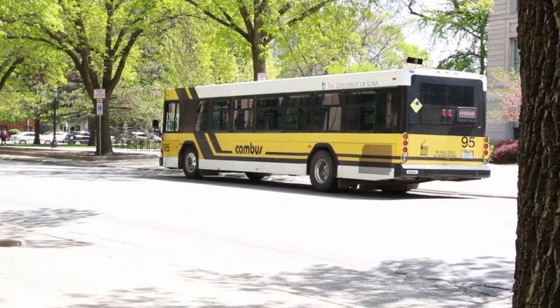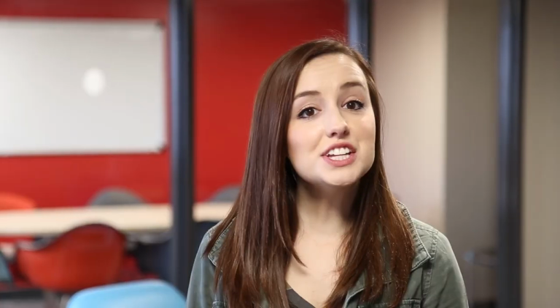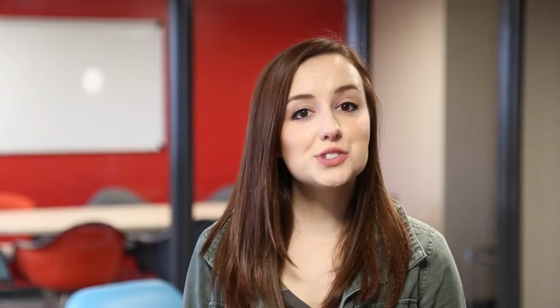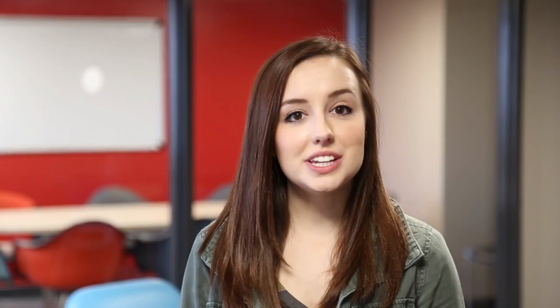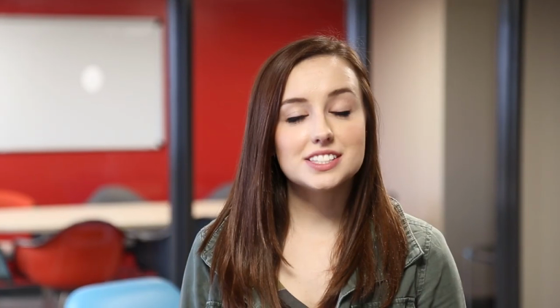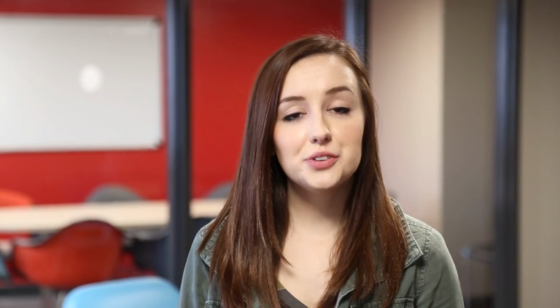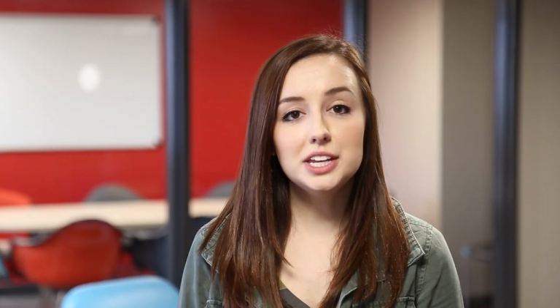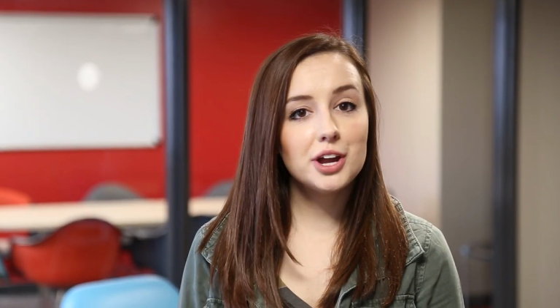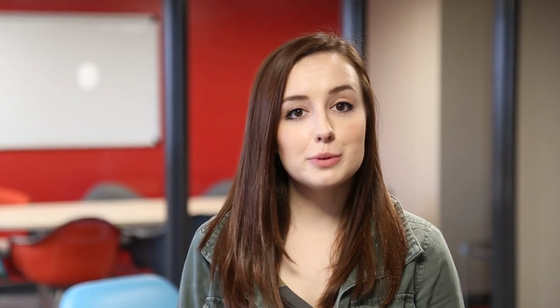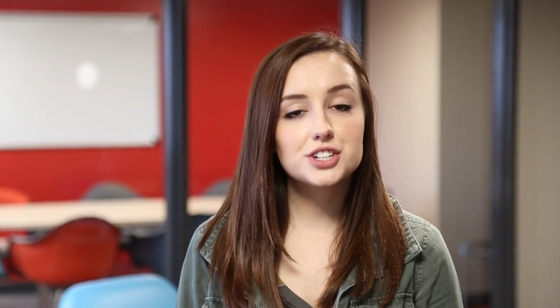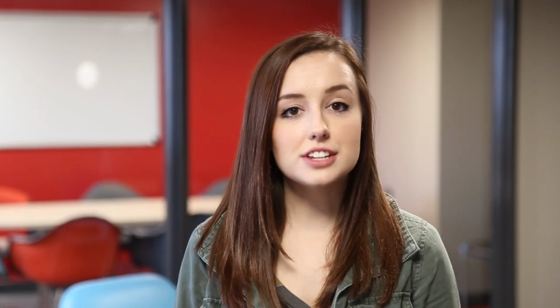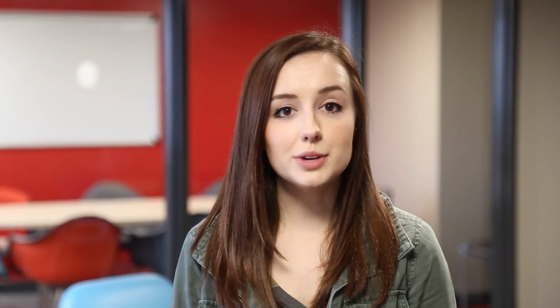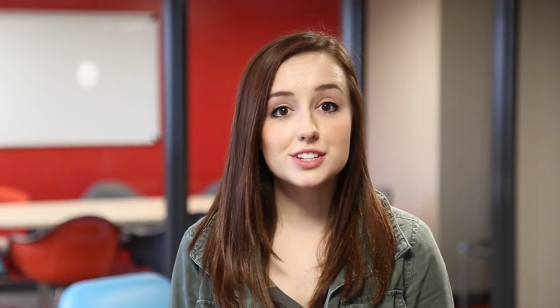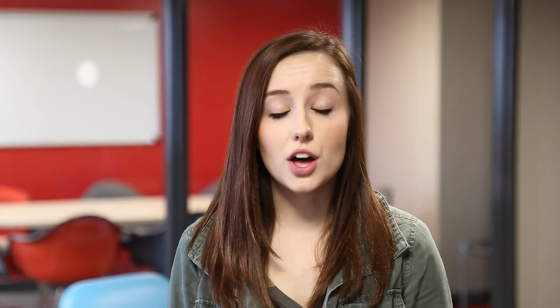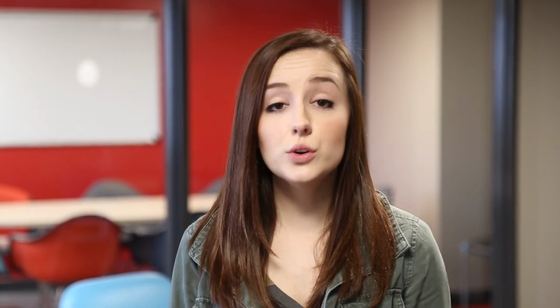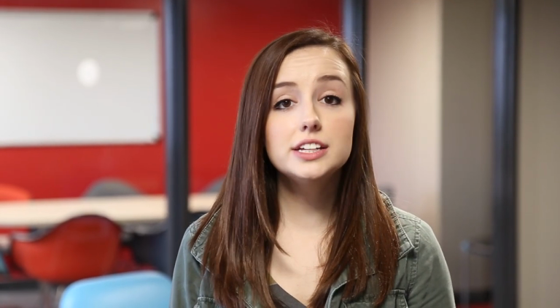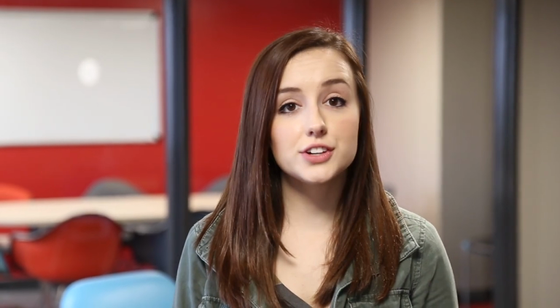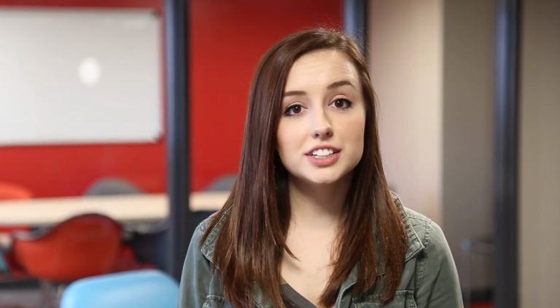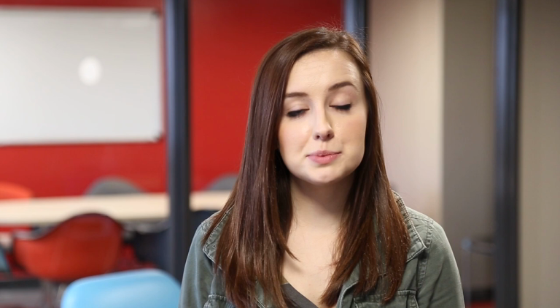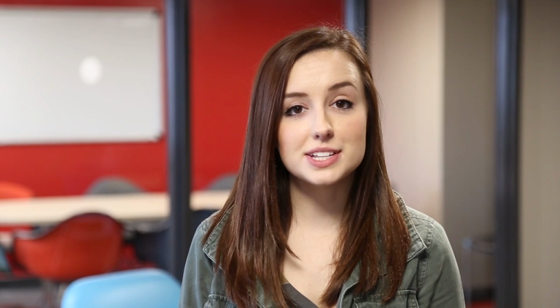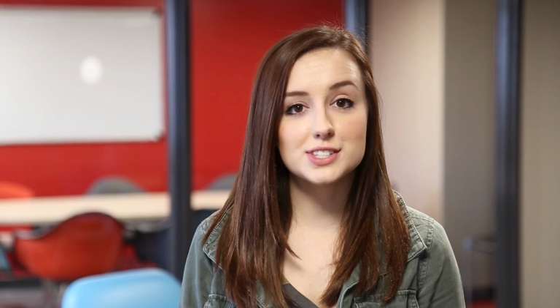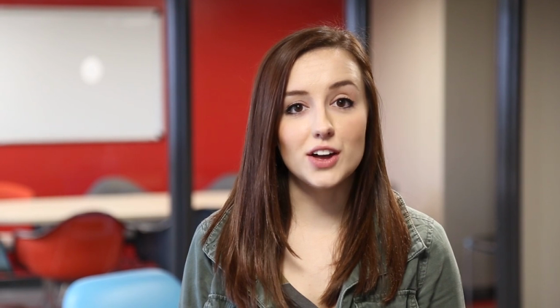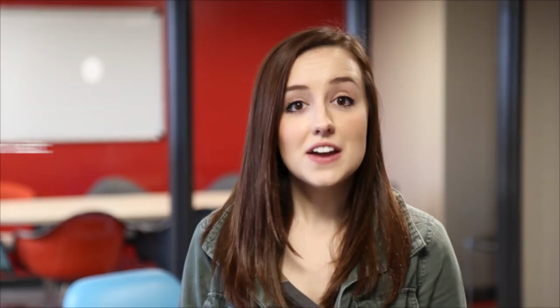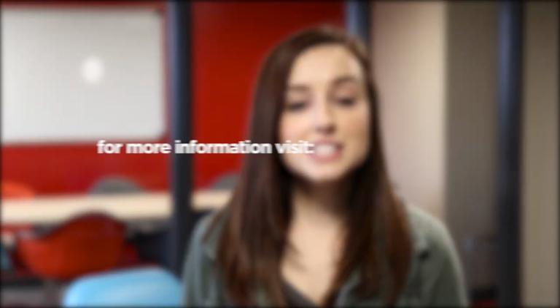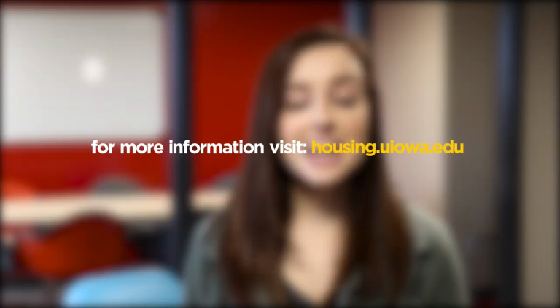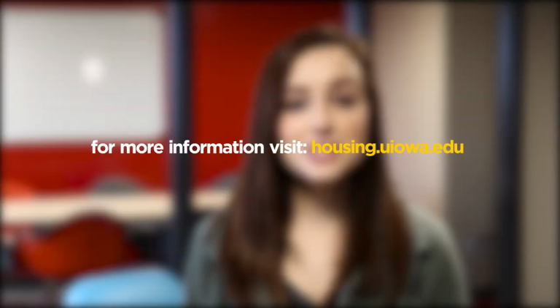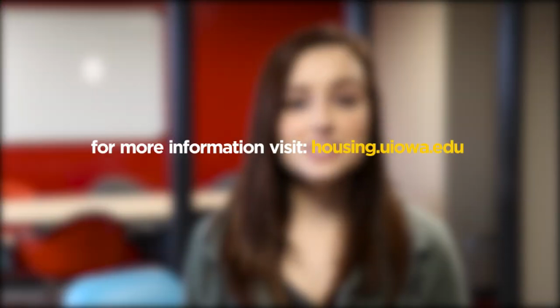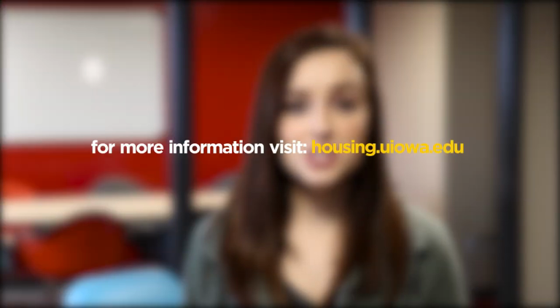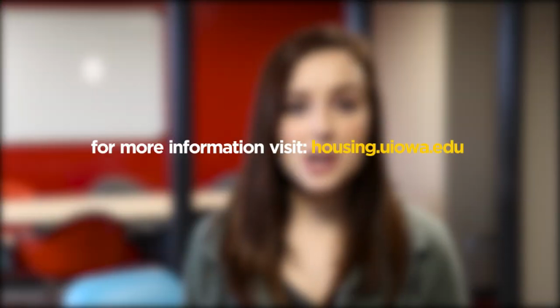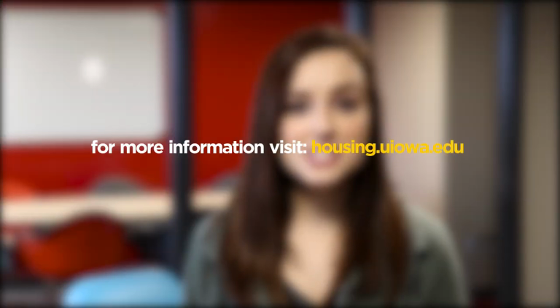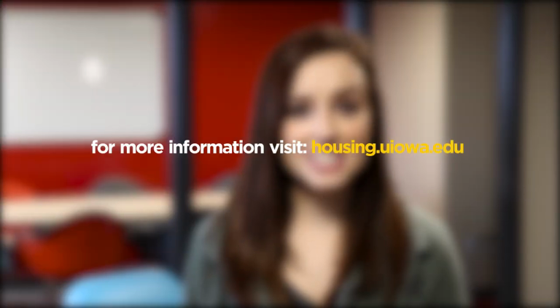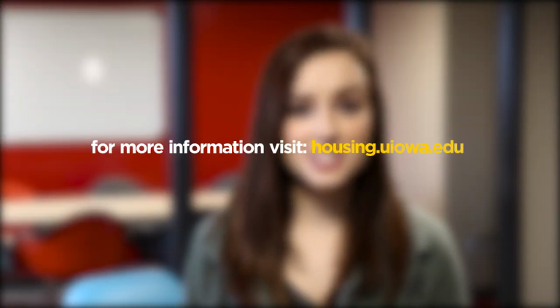Thanks for joining us. For any more information on Dom Residence Hall or any other on-campus residence hall, visit housing.uiowa.edu.